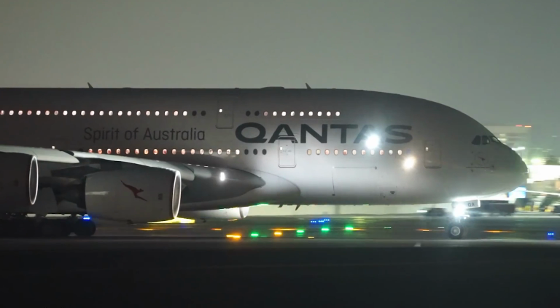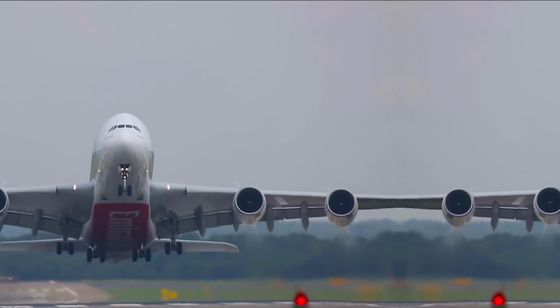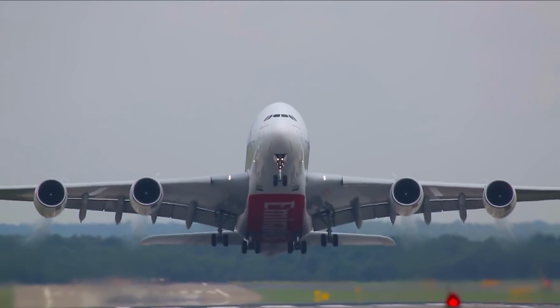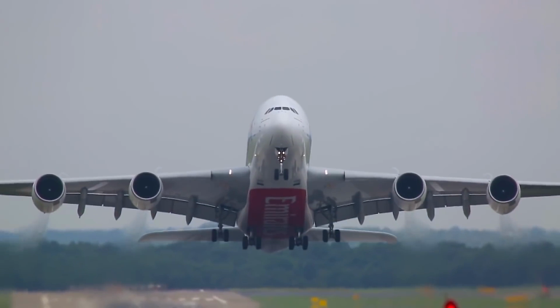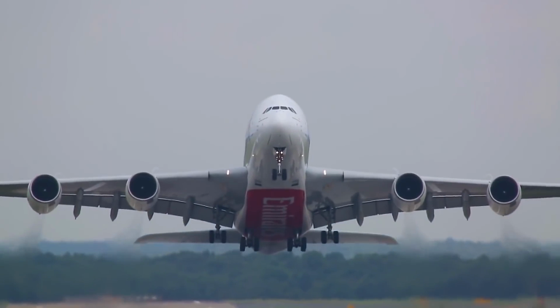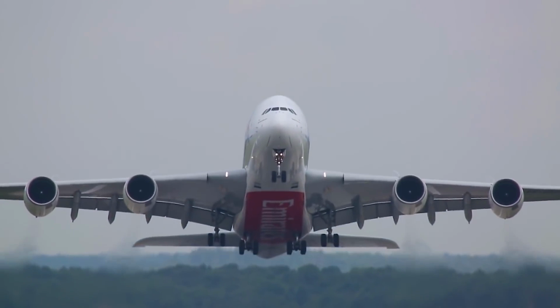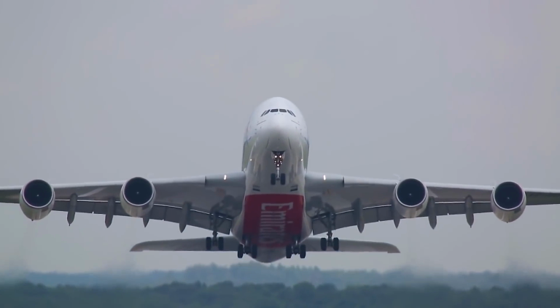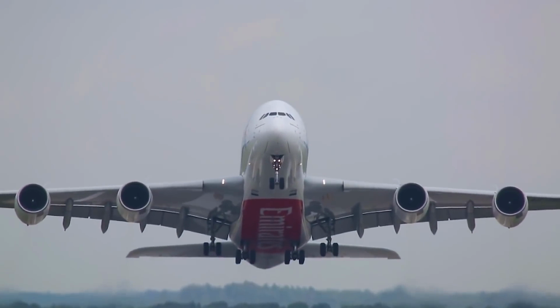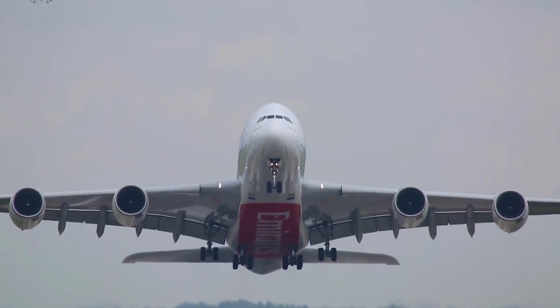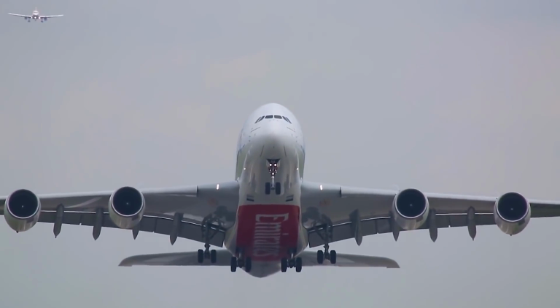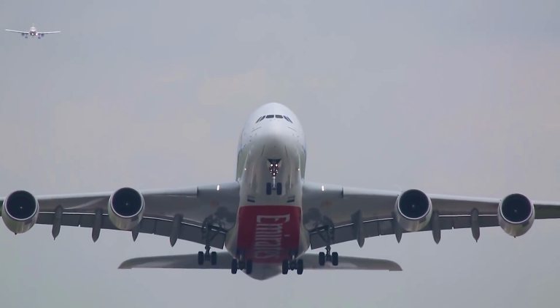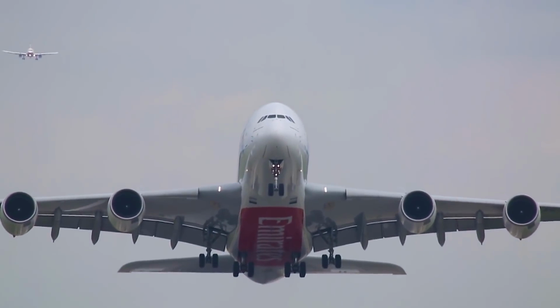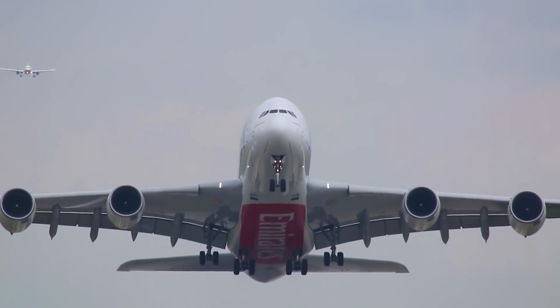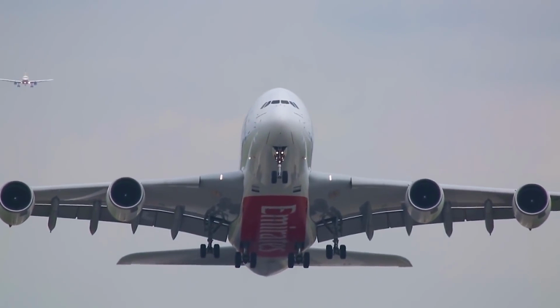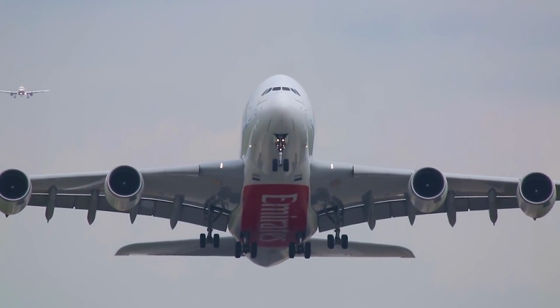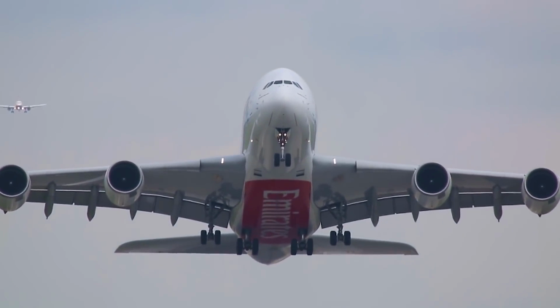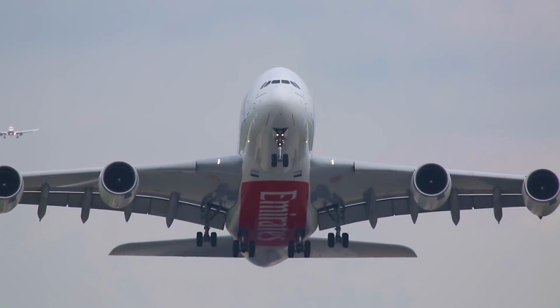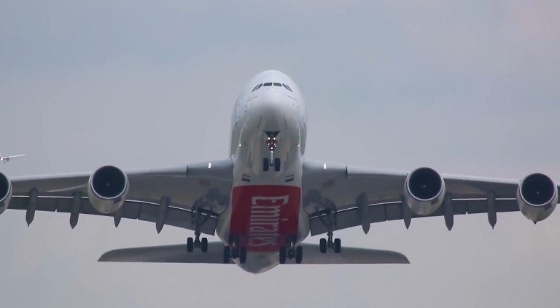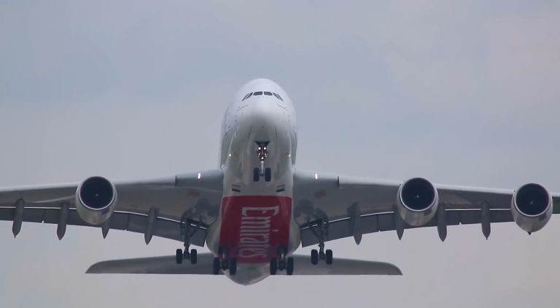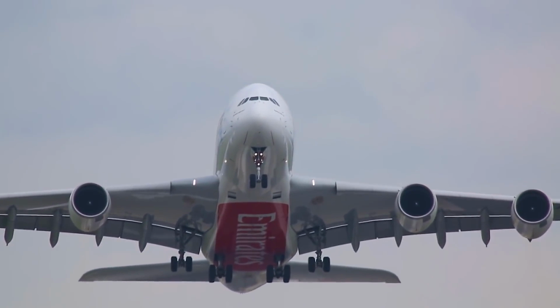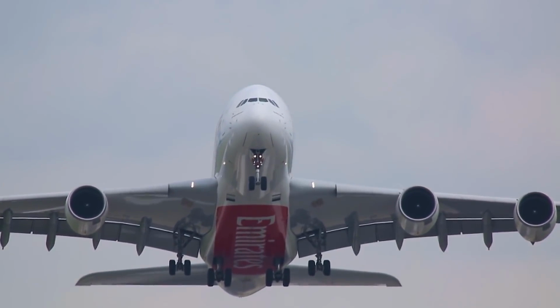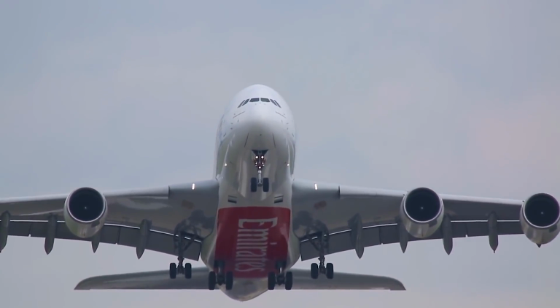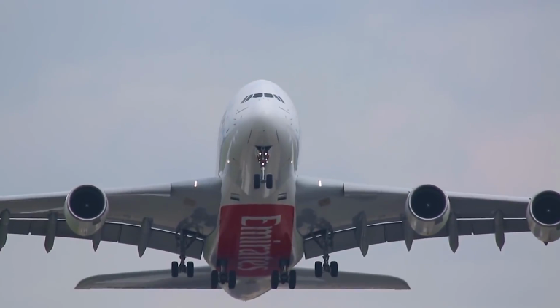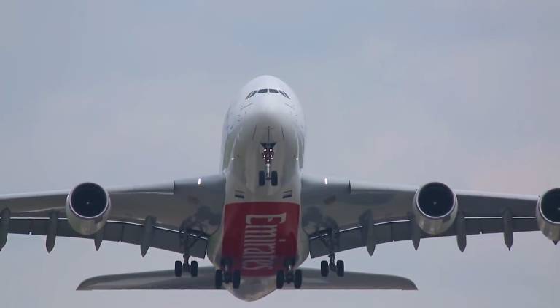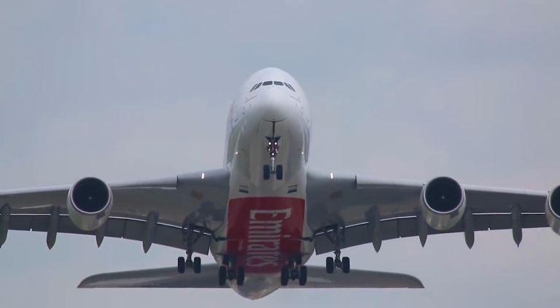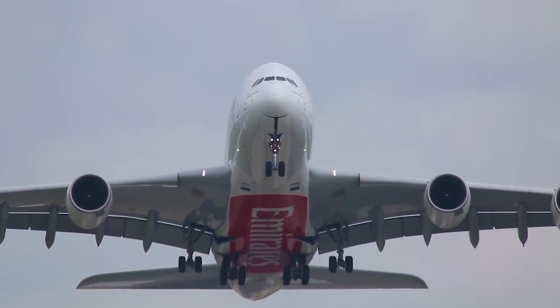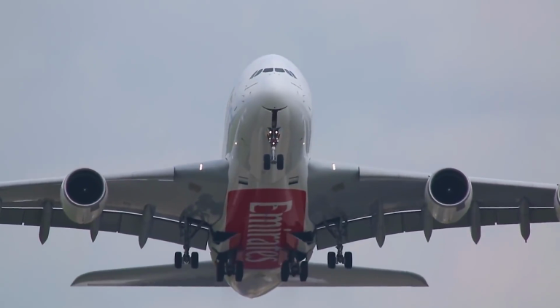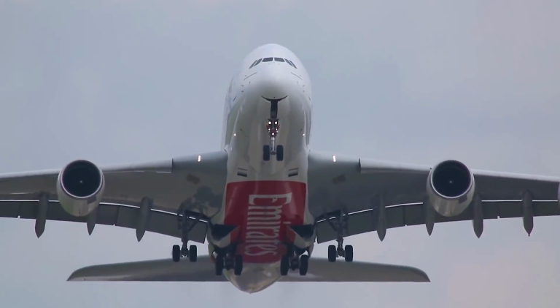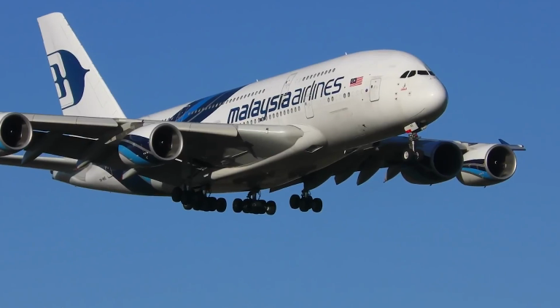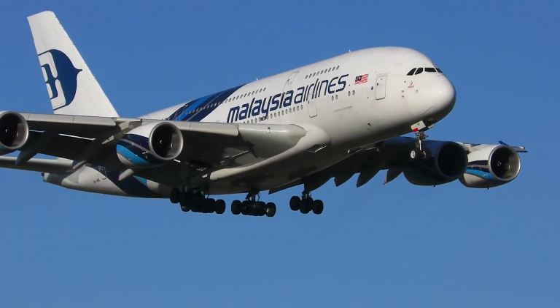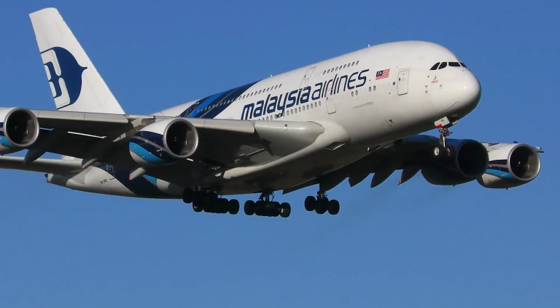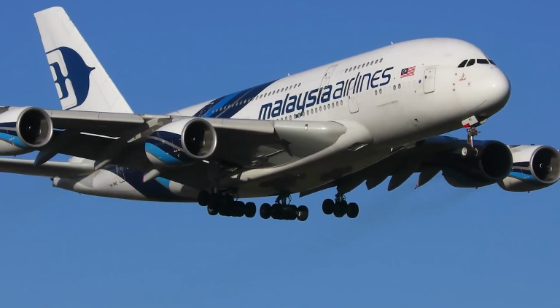This landmark flight marked a new era in aviation, as the aircraft introduced unprecedented levels of comfort and capacity.